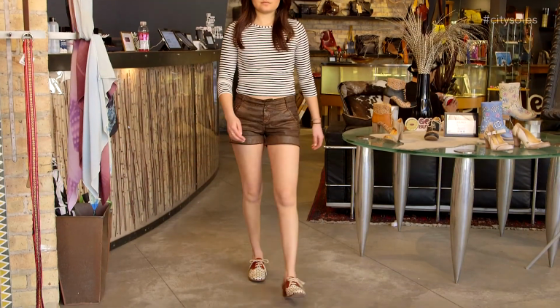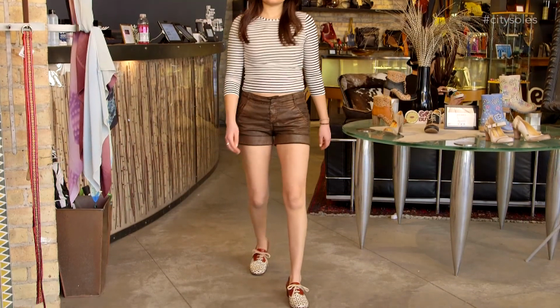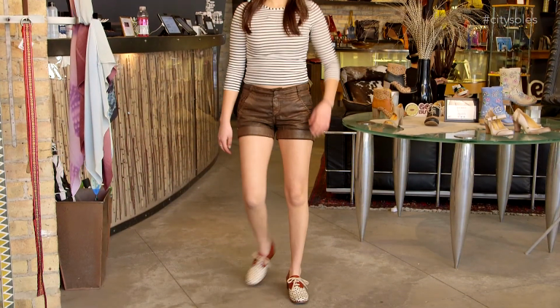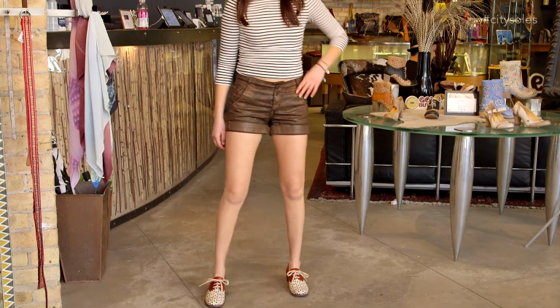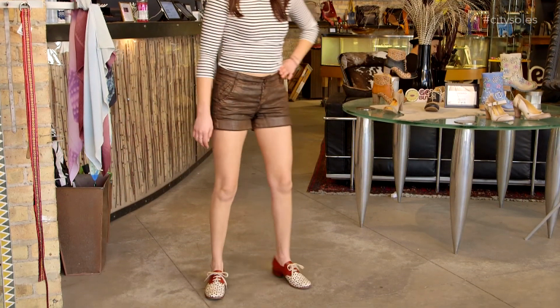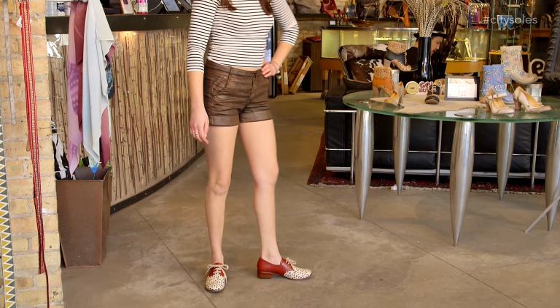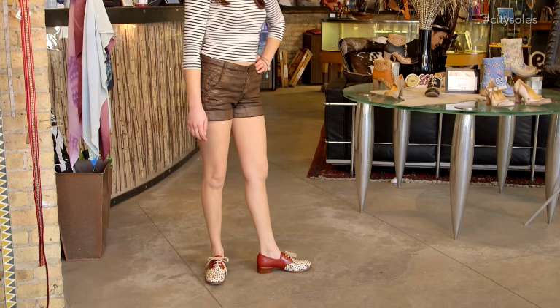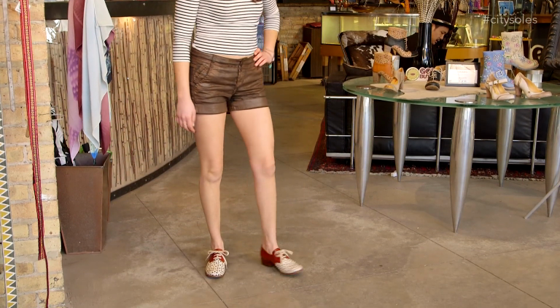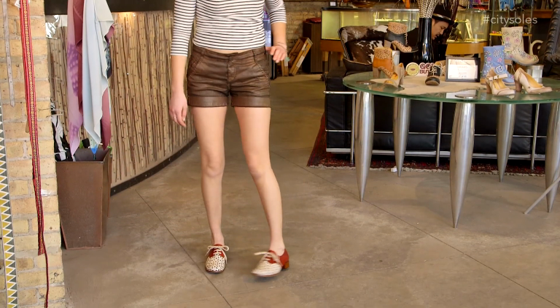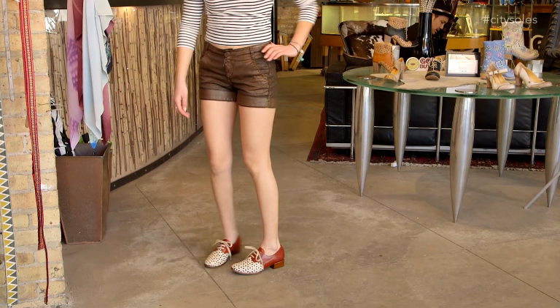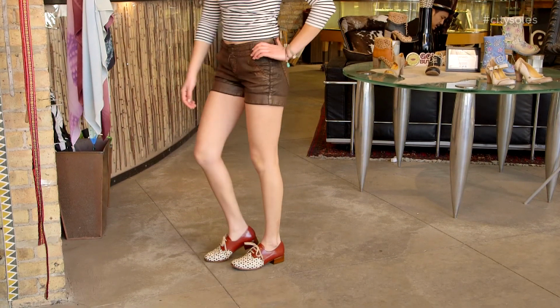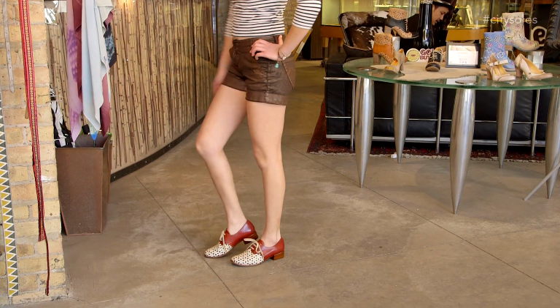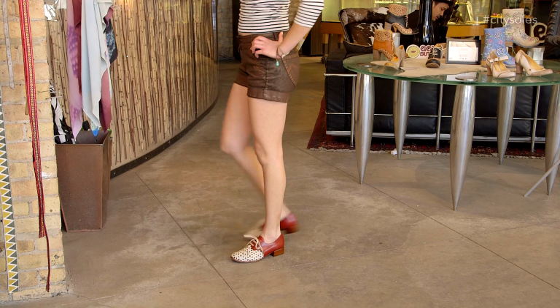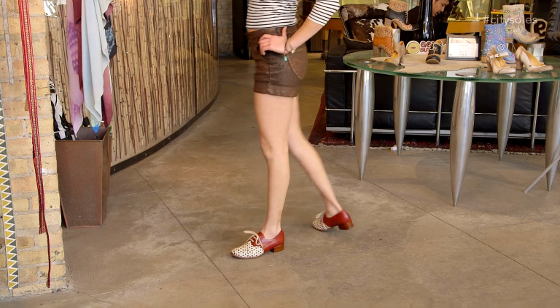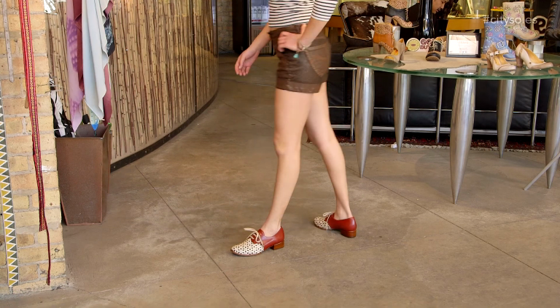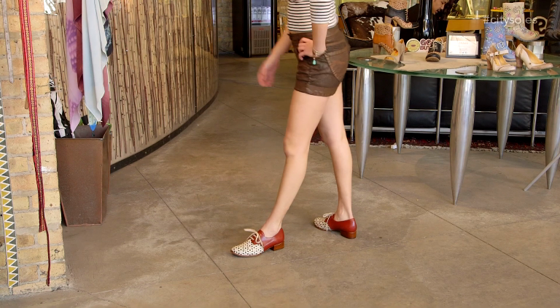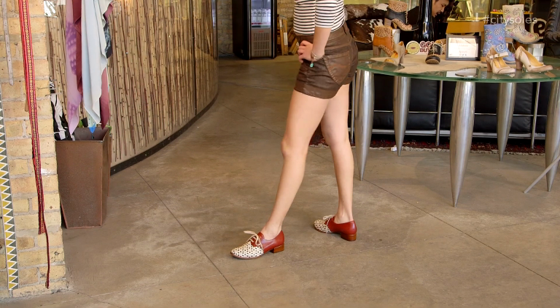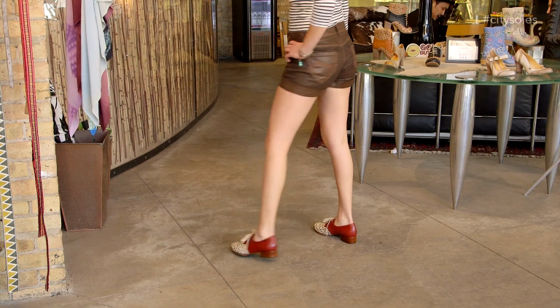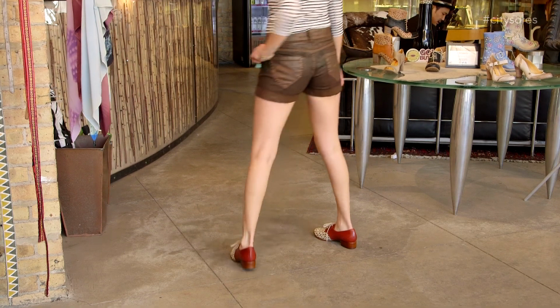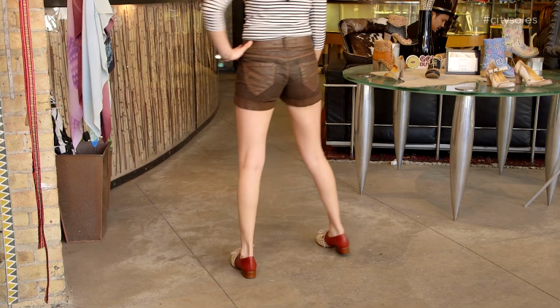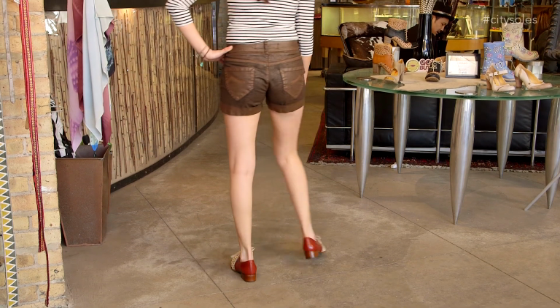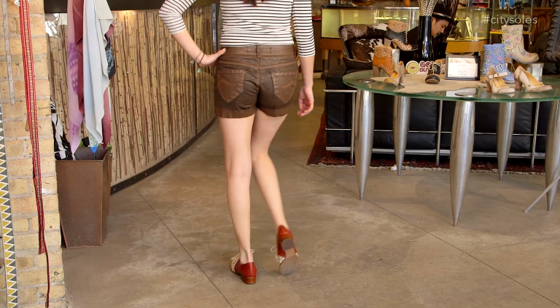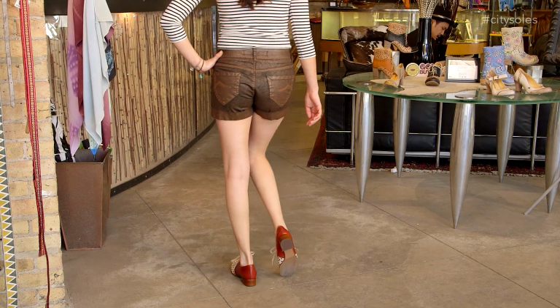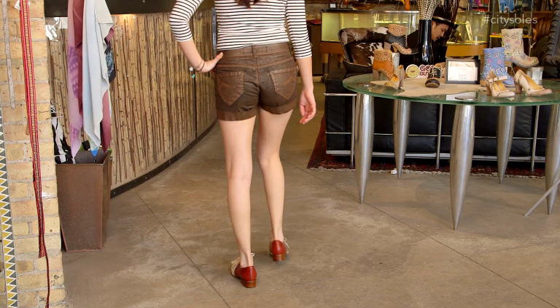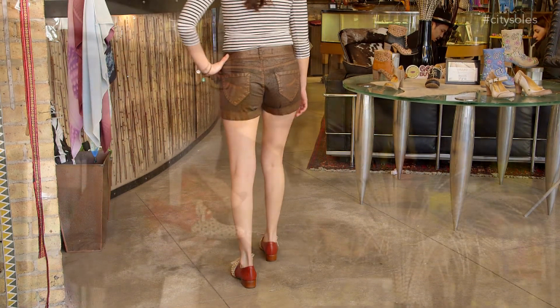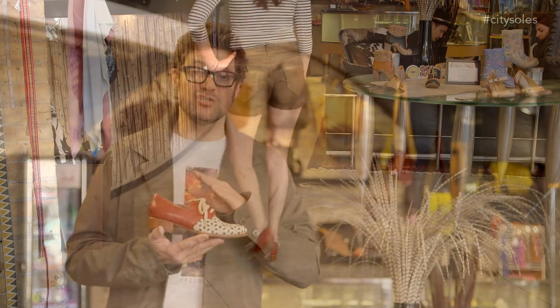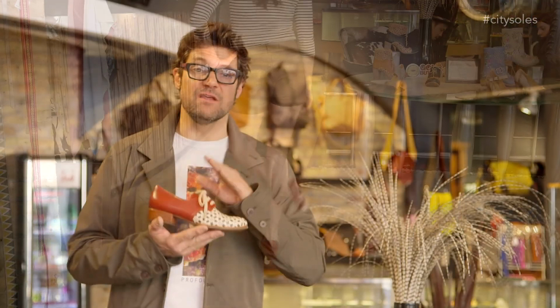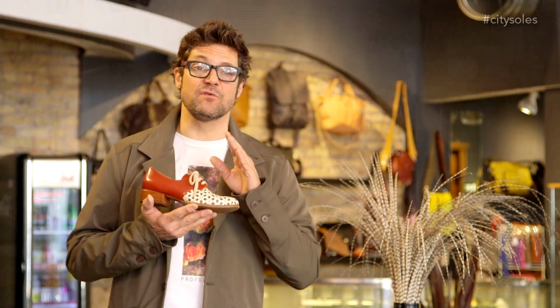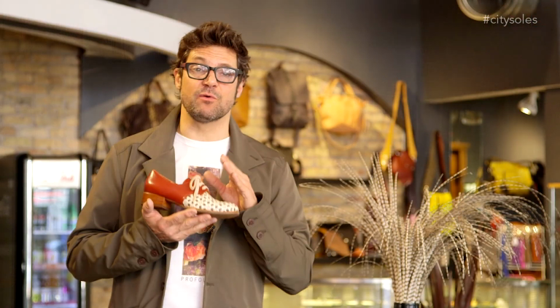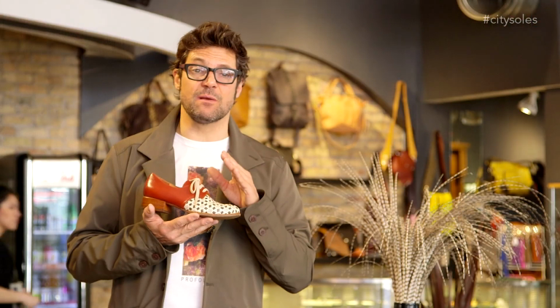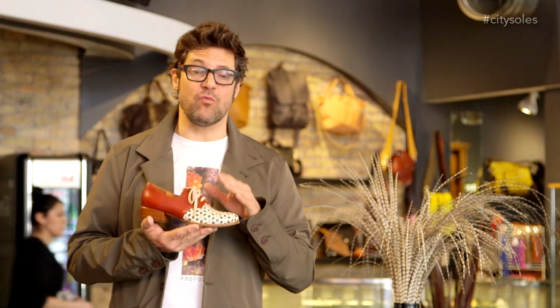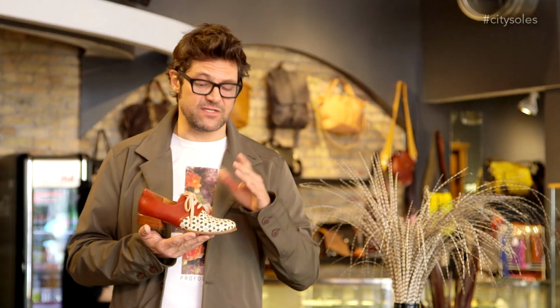One-inch stacked heel — just a really smart schoolgirl shoe, if you will. But fabulous, done by Chie for spring/summer '14.